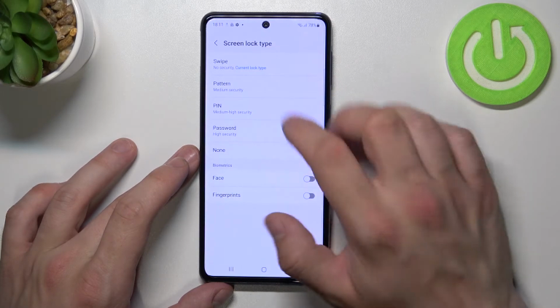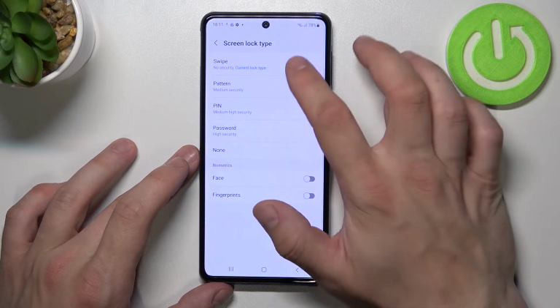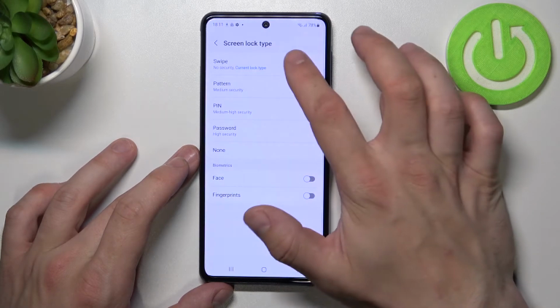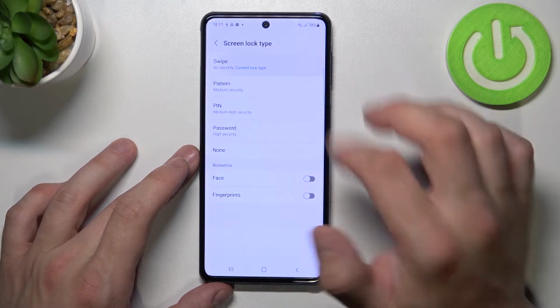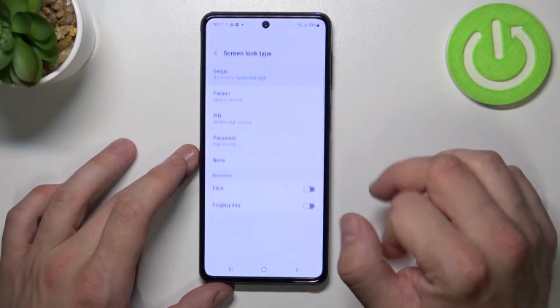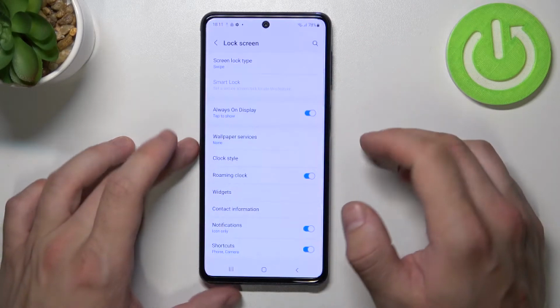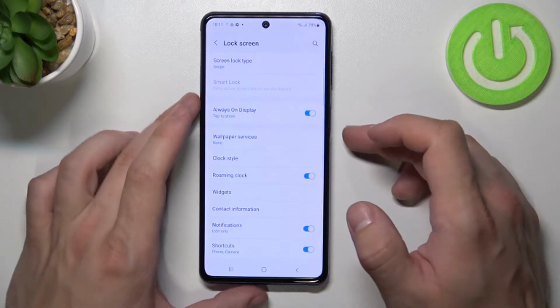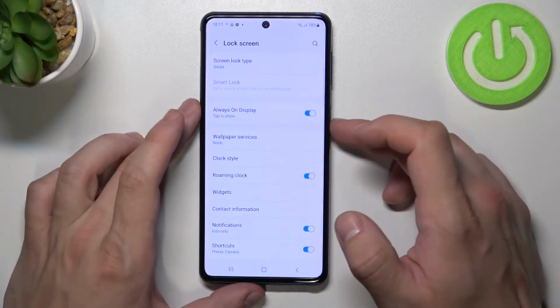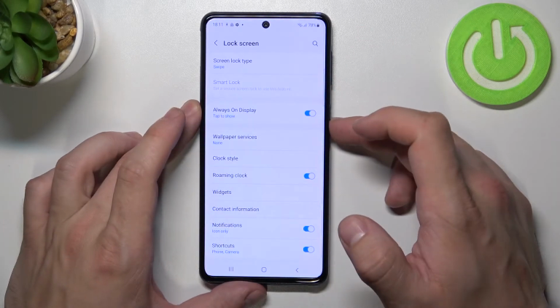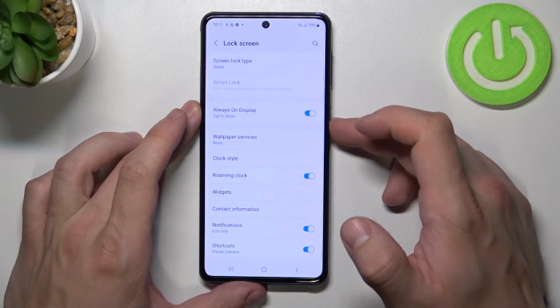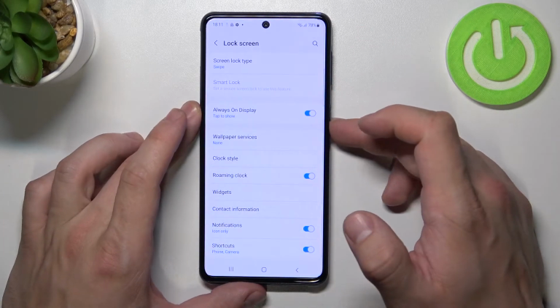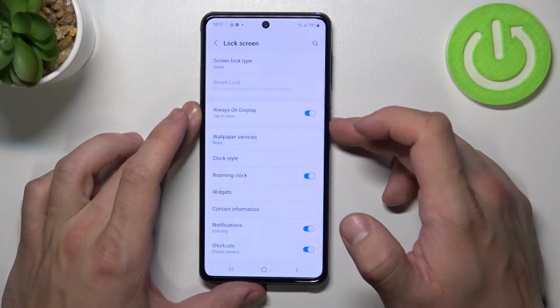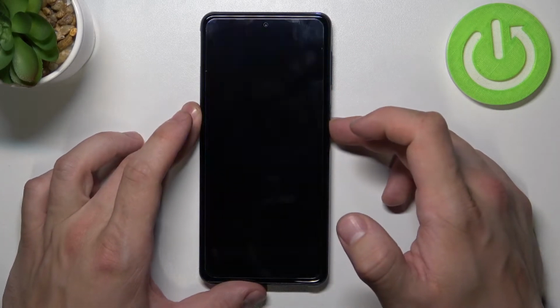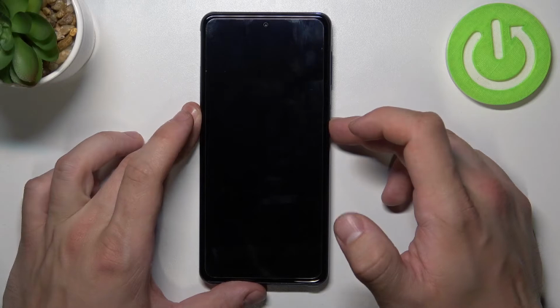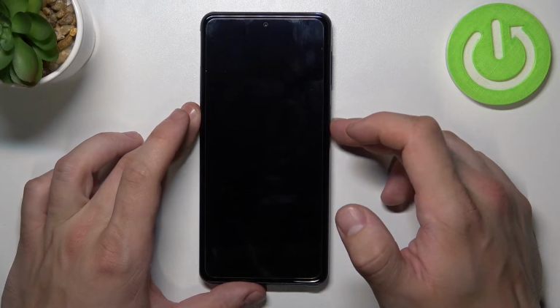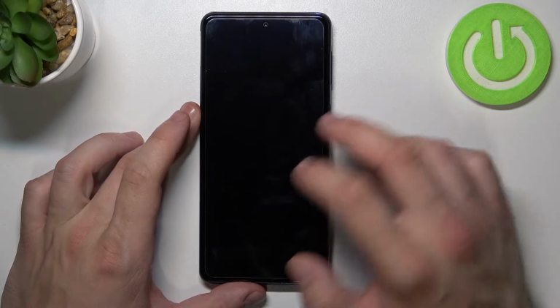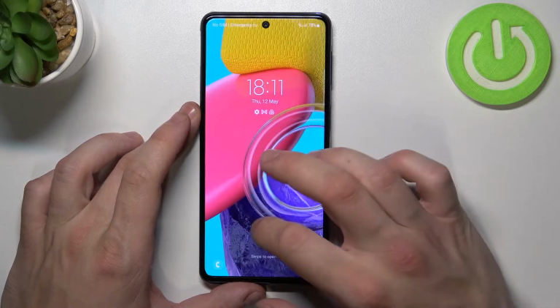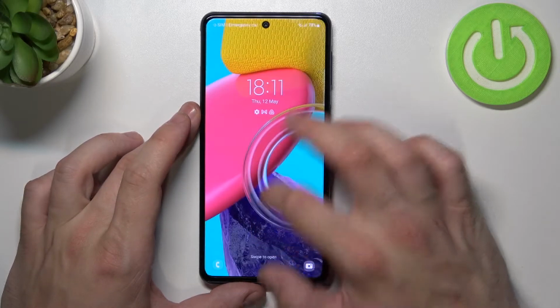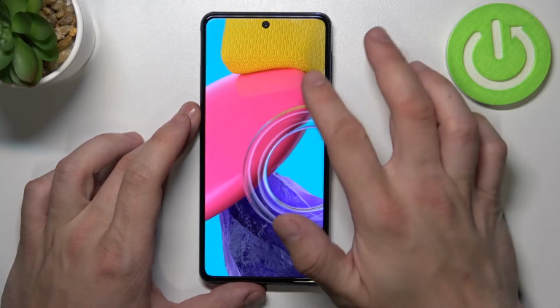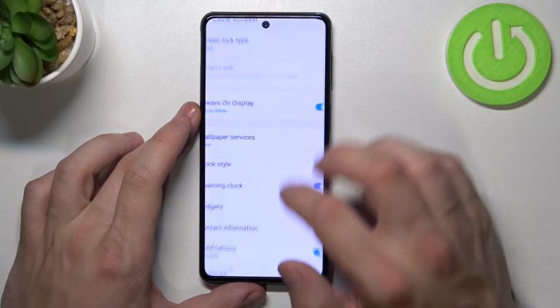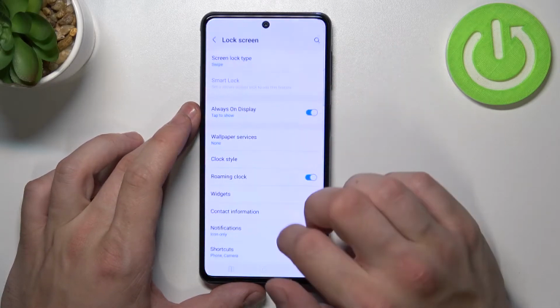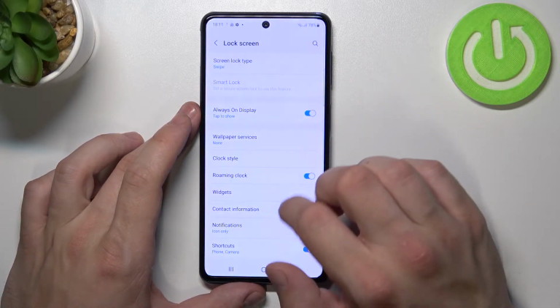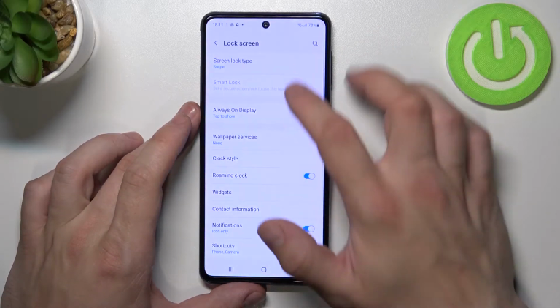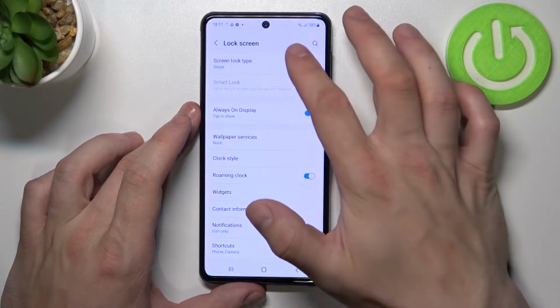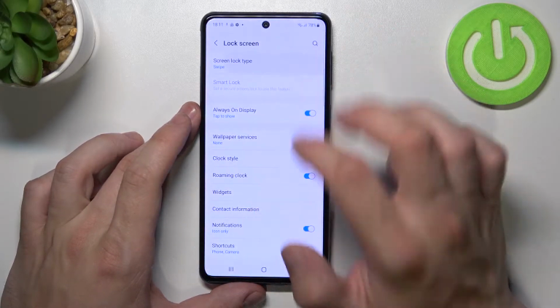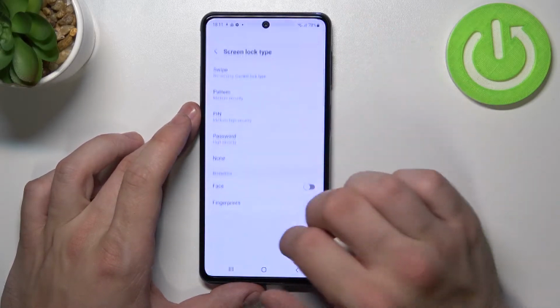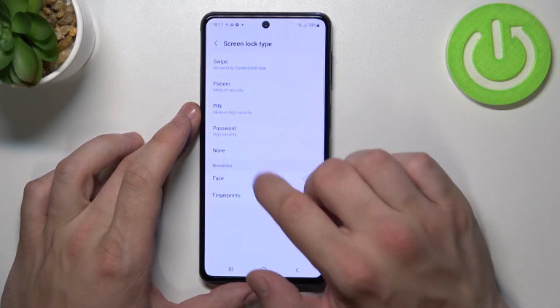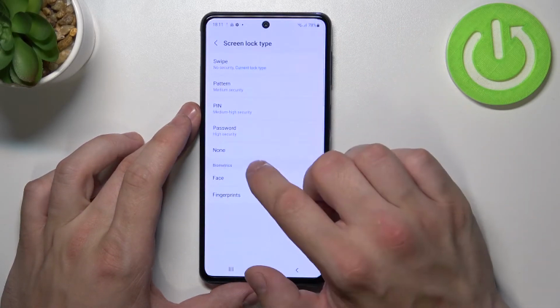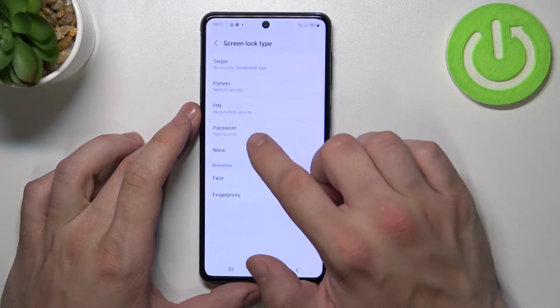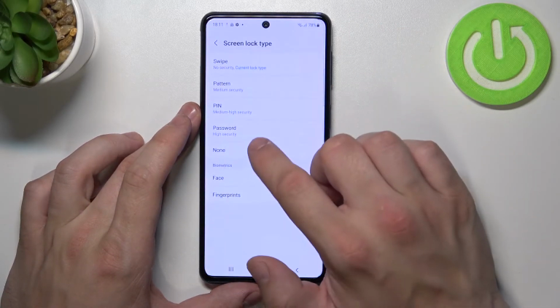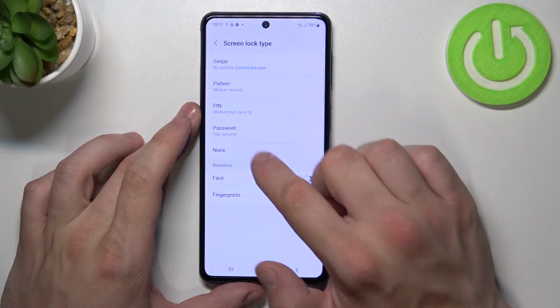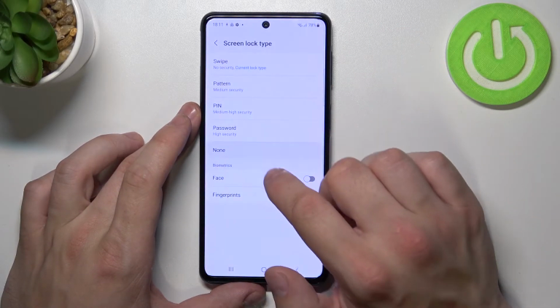Let's start with swipe. Now let's select none.